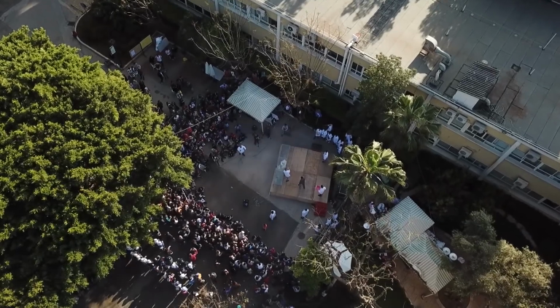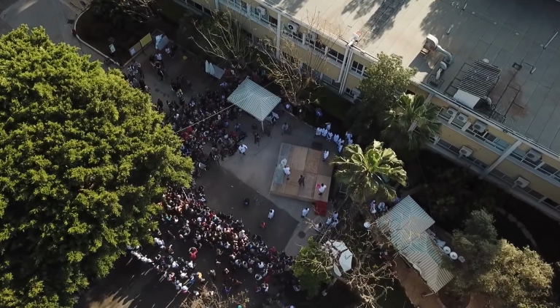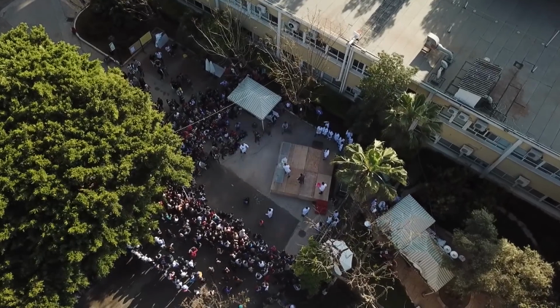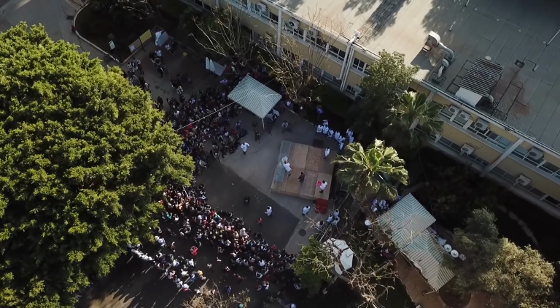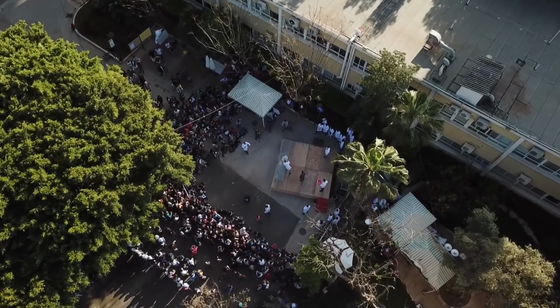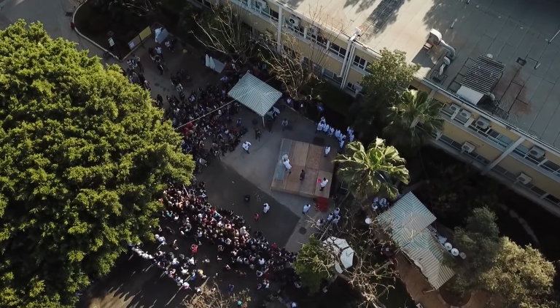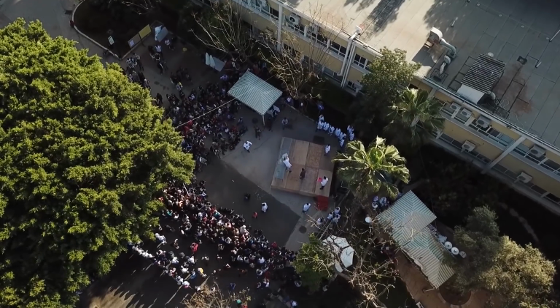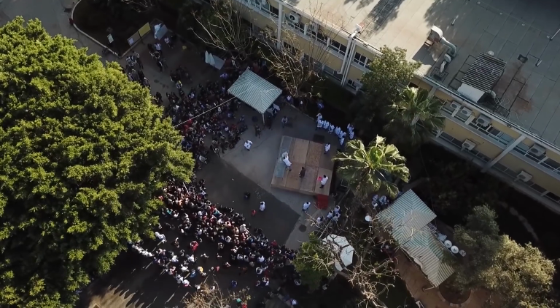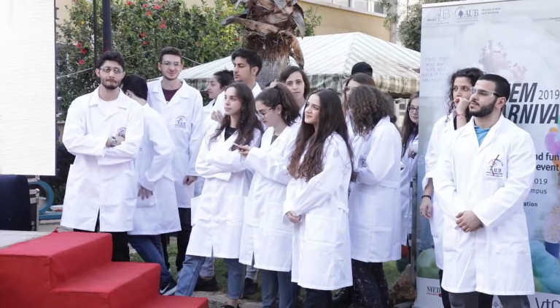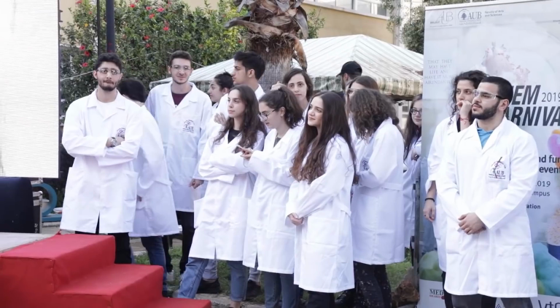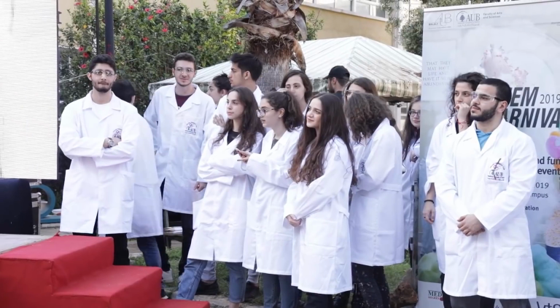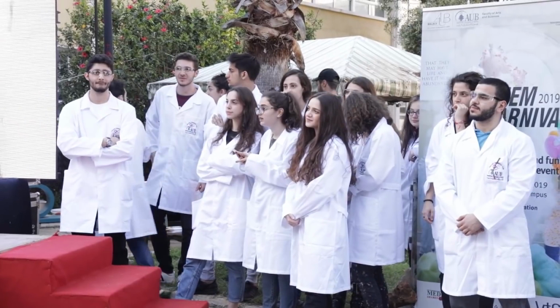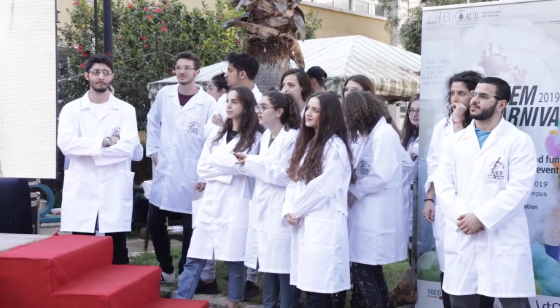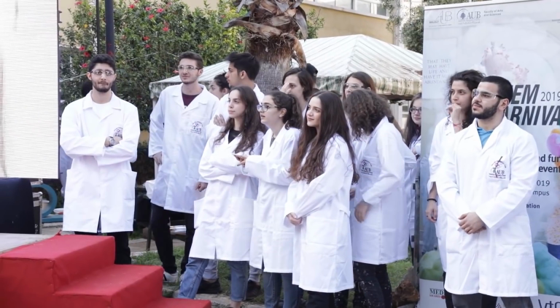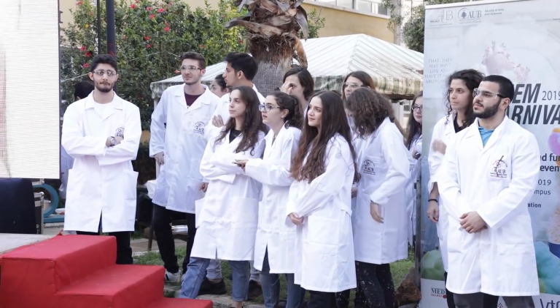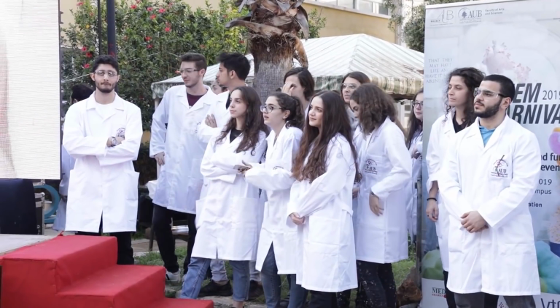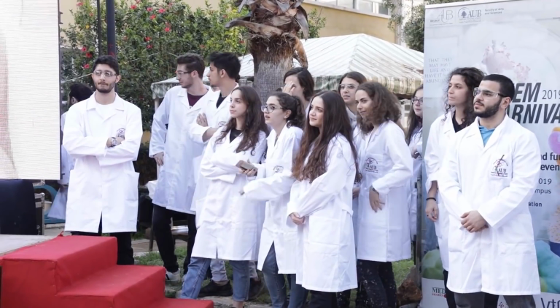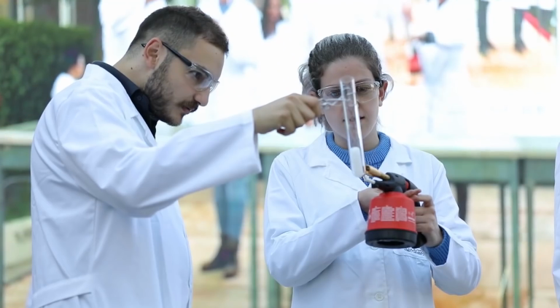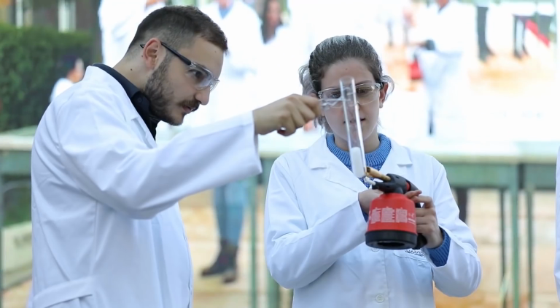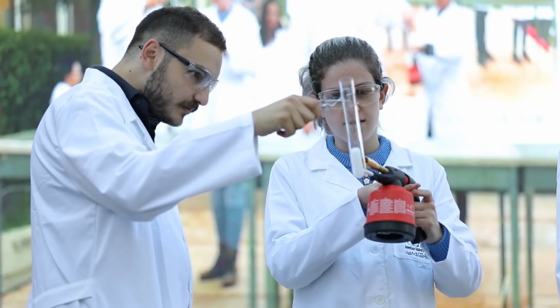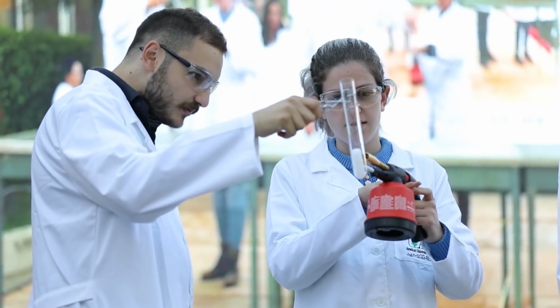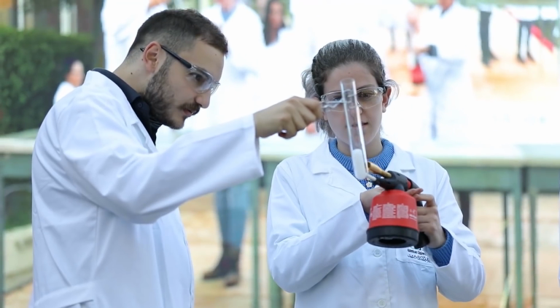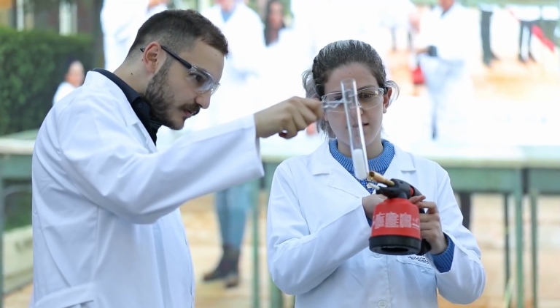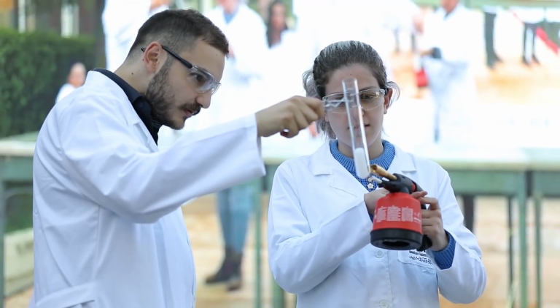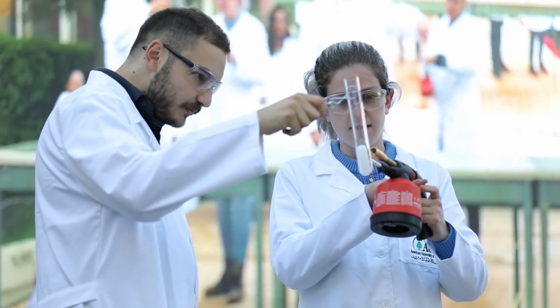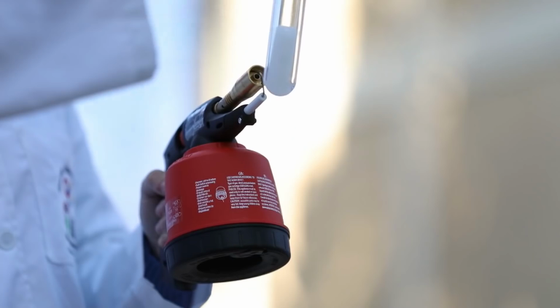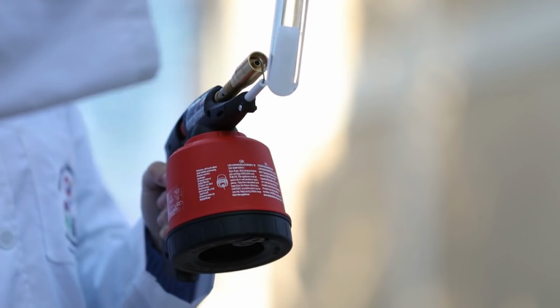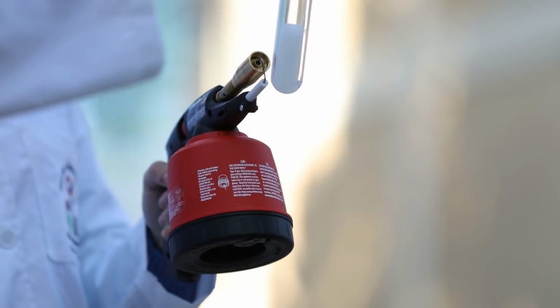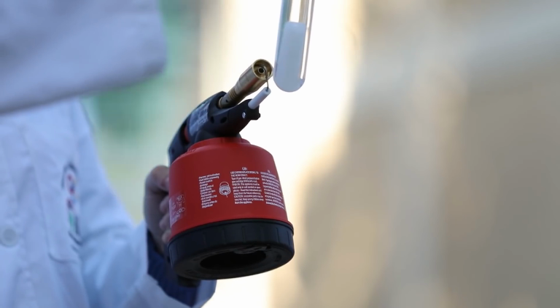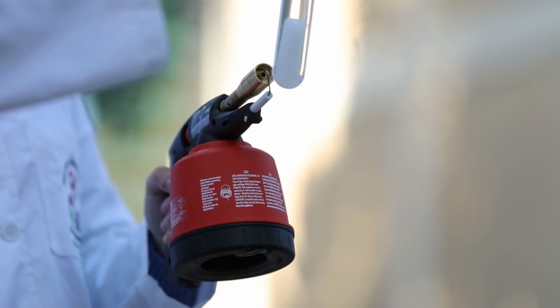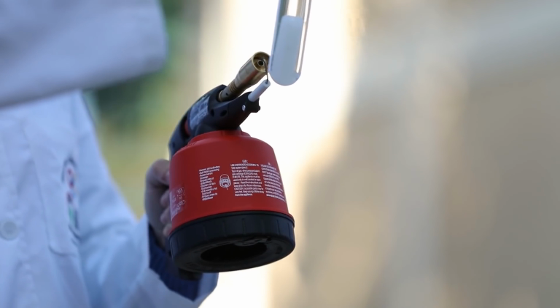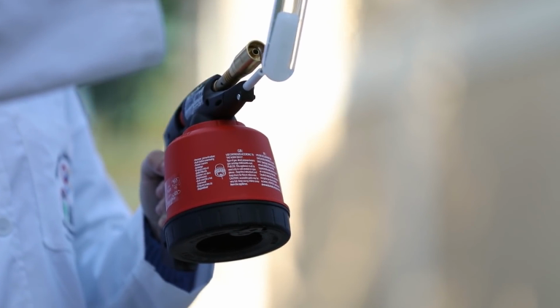Usually we just light up candles, right? Today we're going to blow them up.